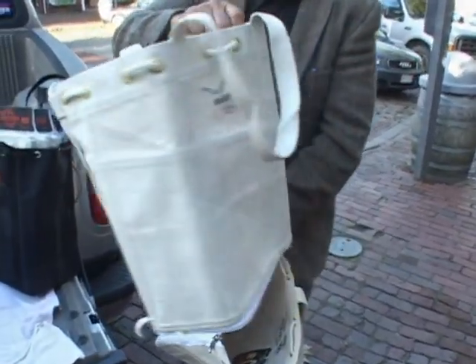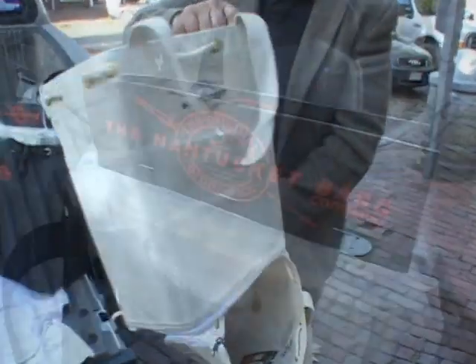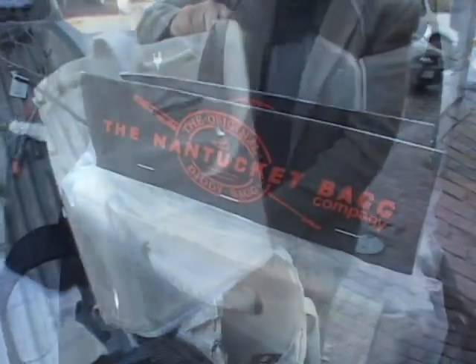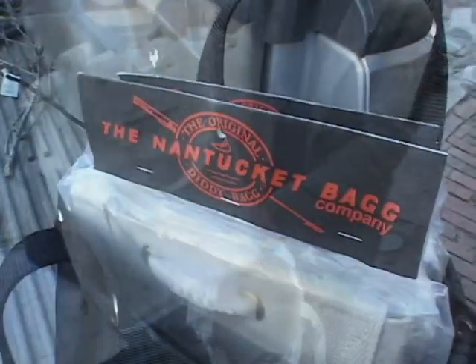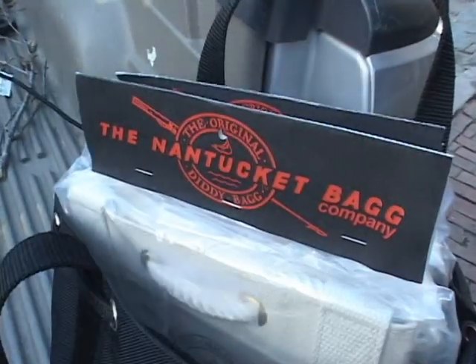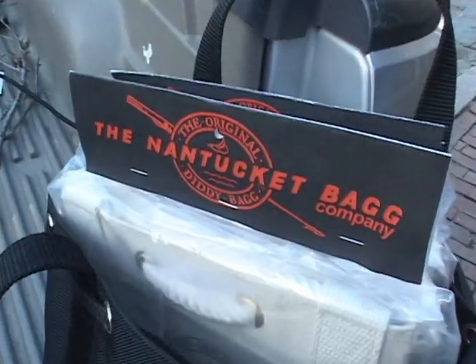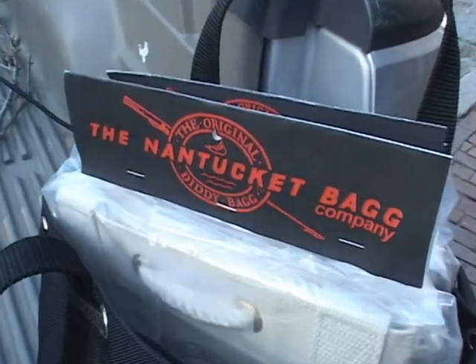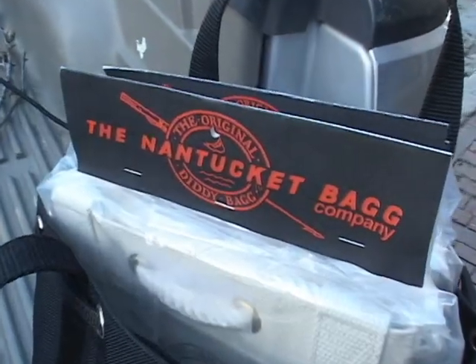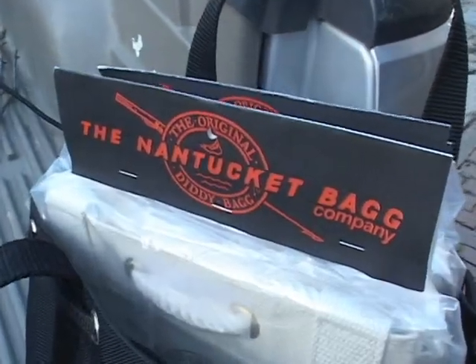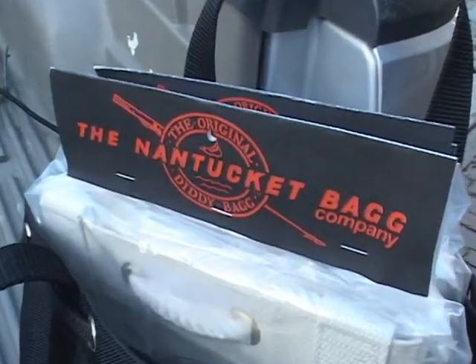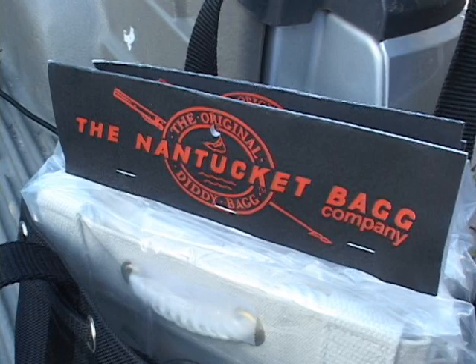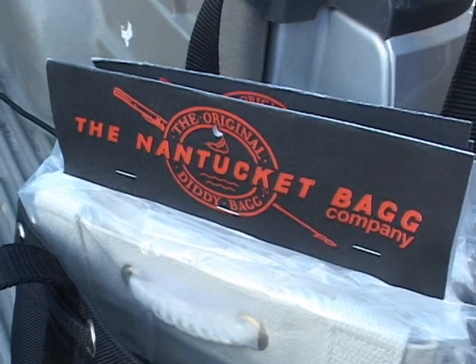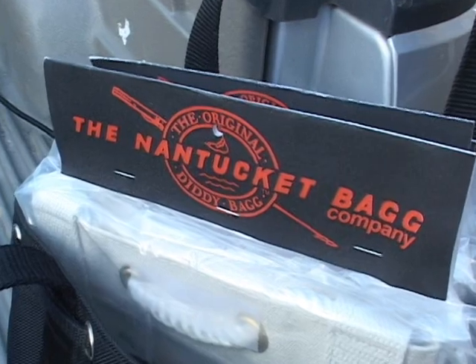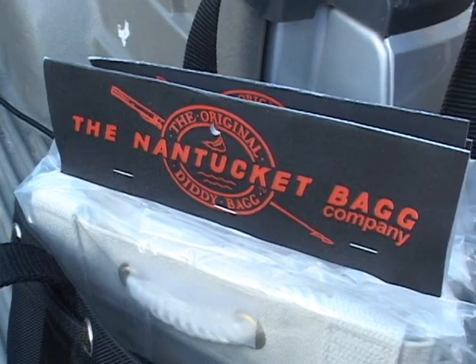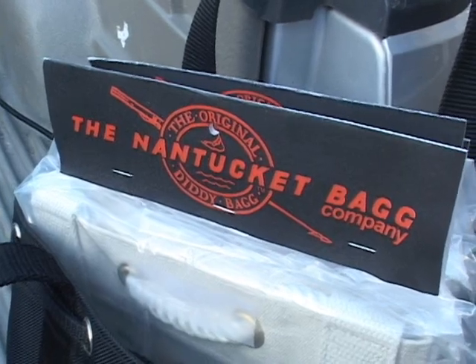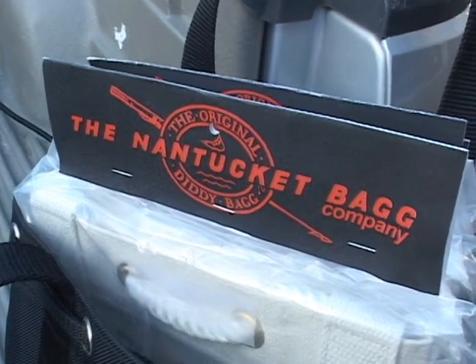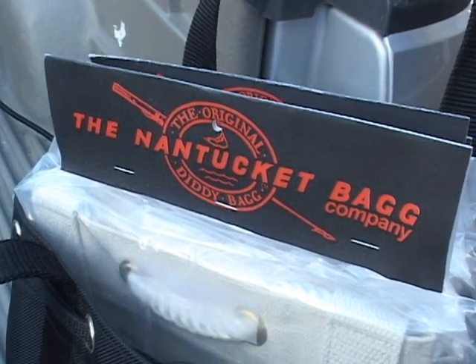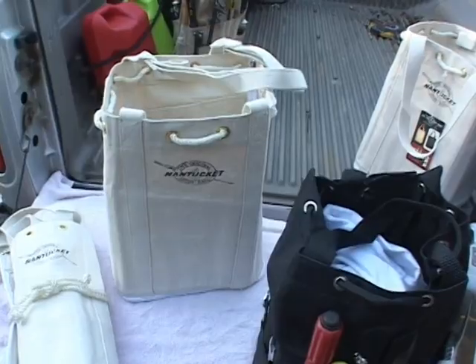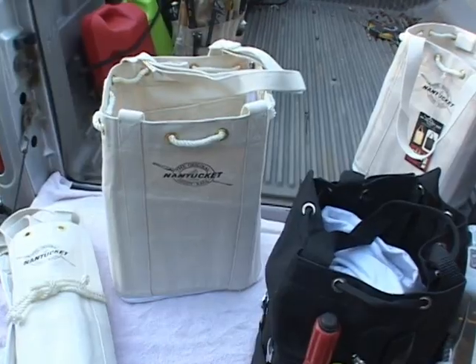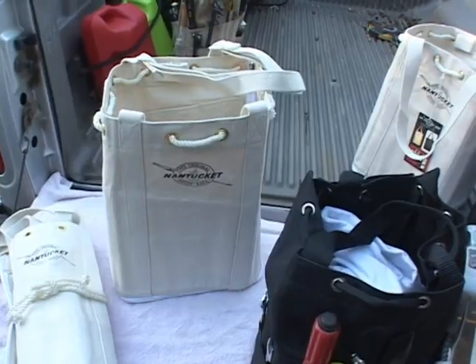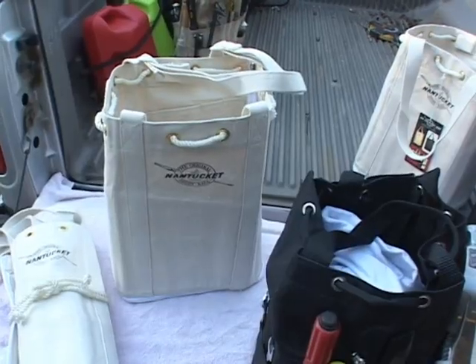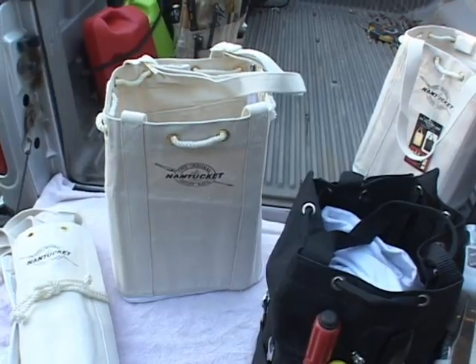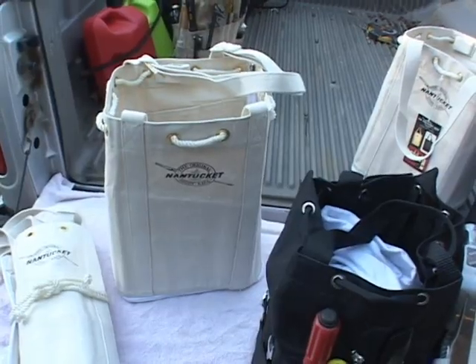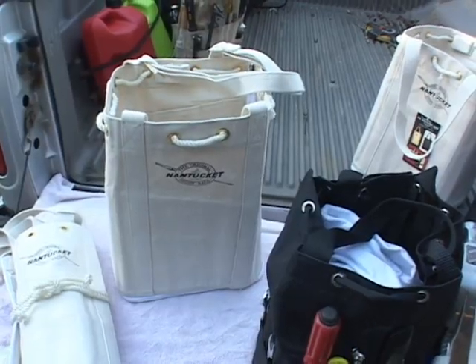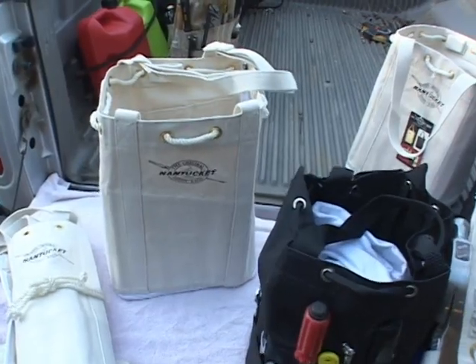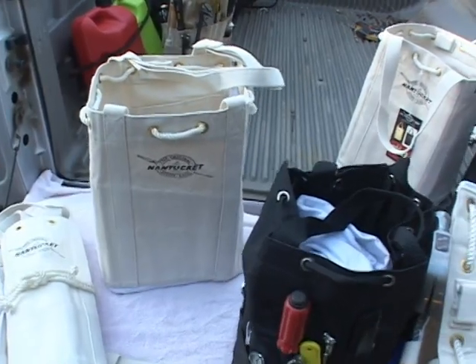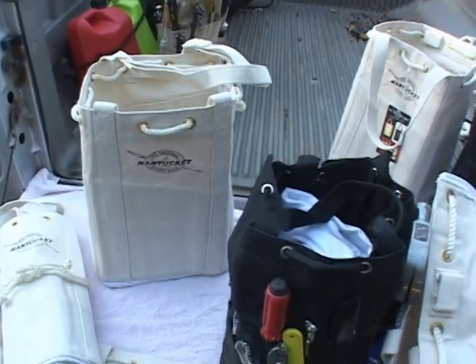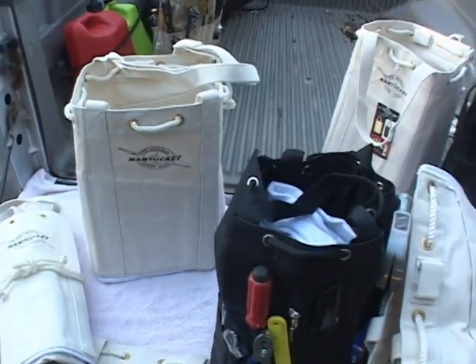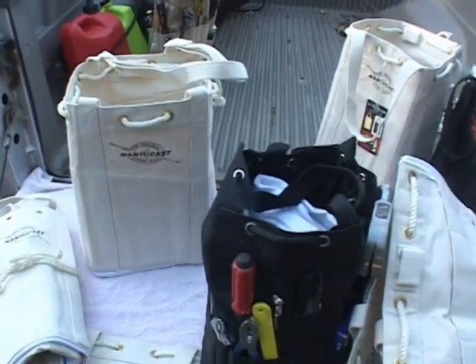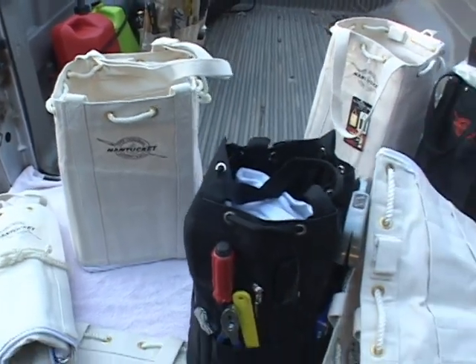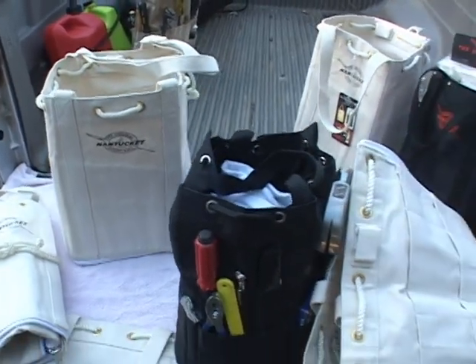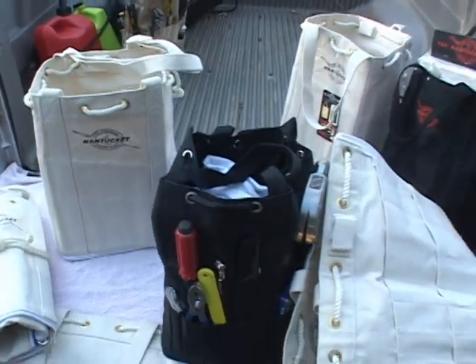Well, this is it. It's the original Nantucket Diddy Bag. I have two patents on it — a design patent and a utility patent.